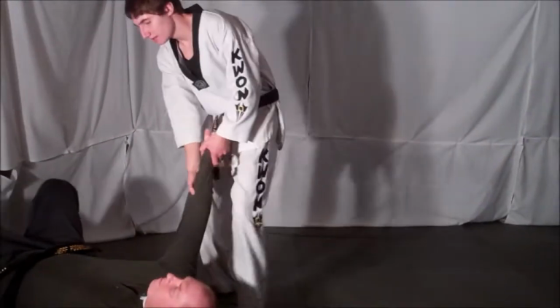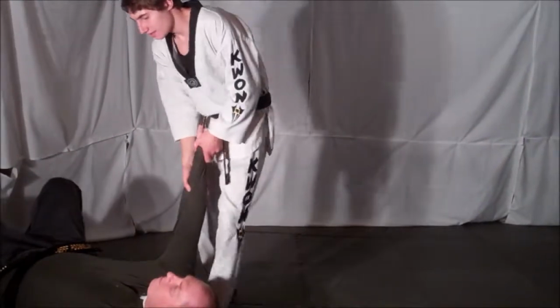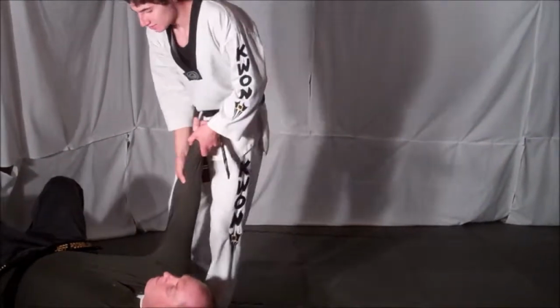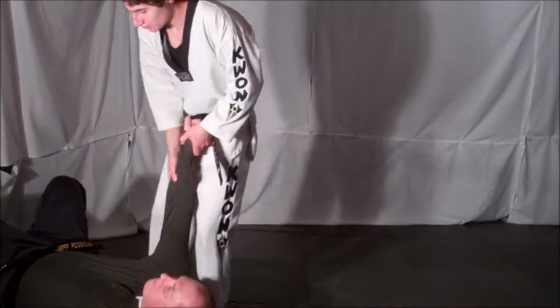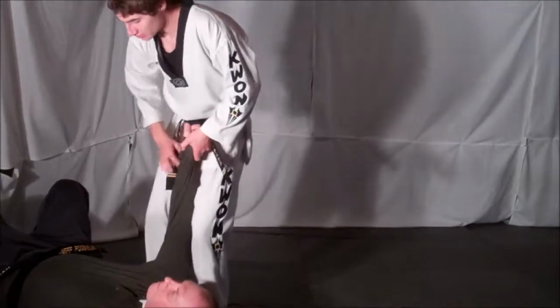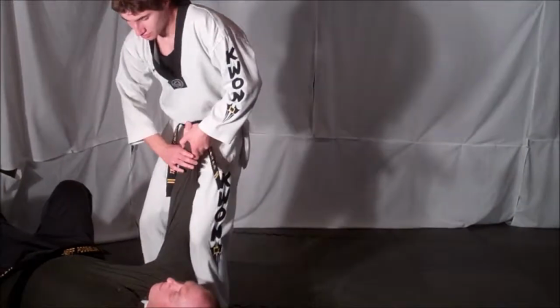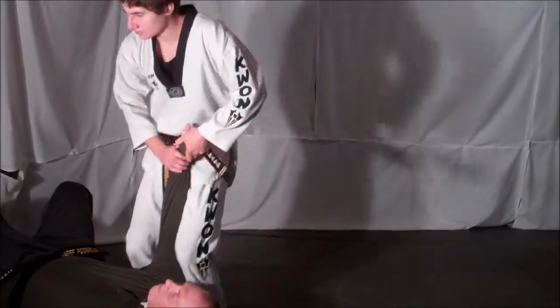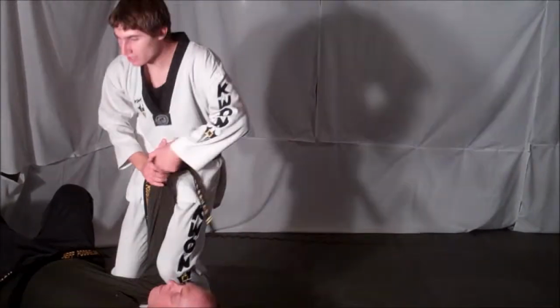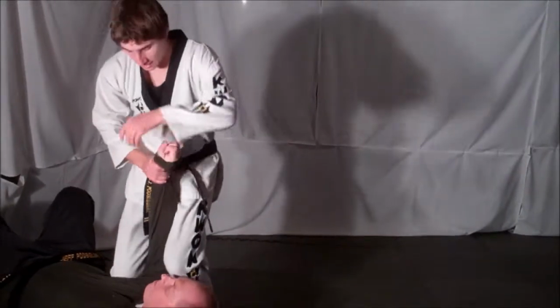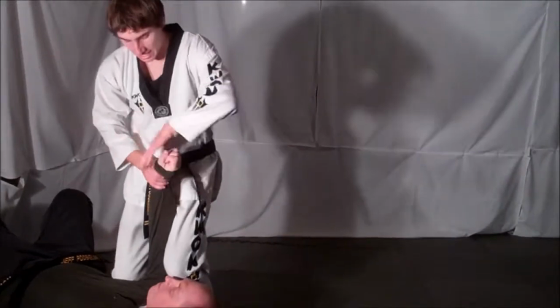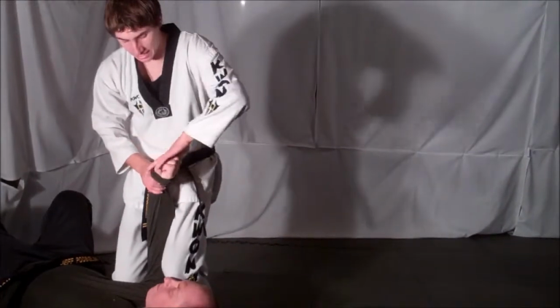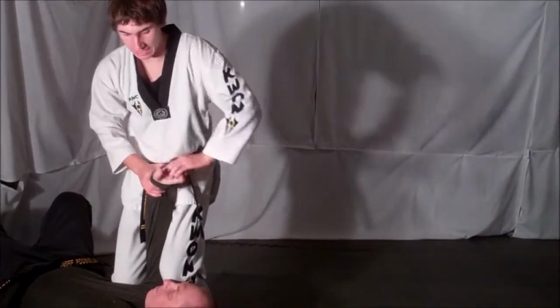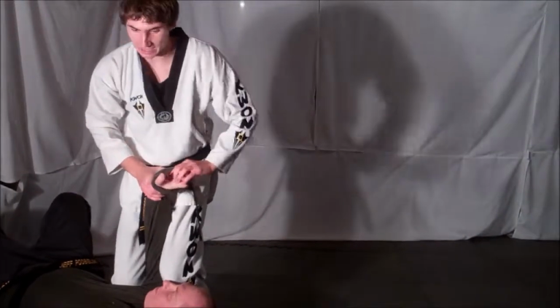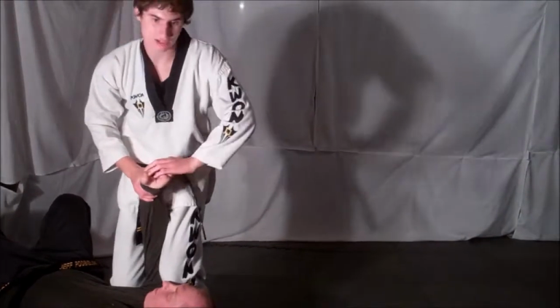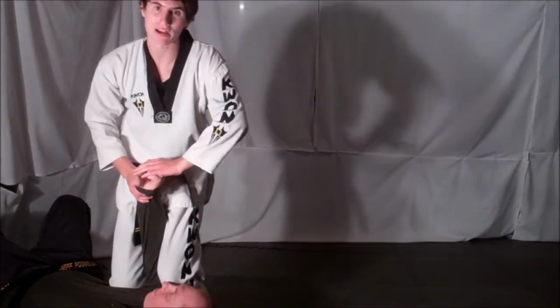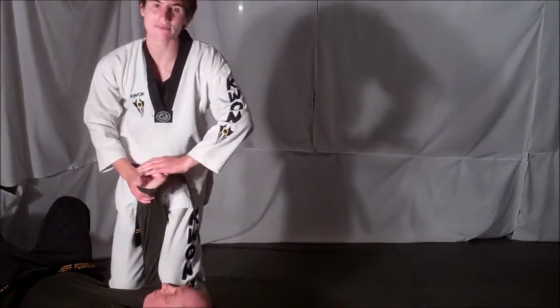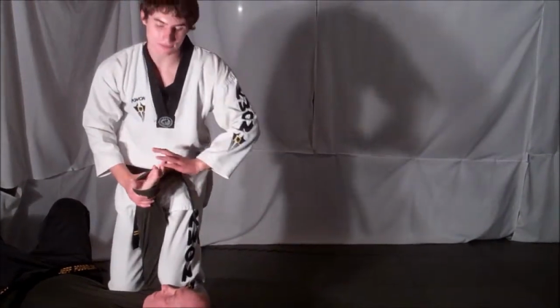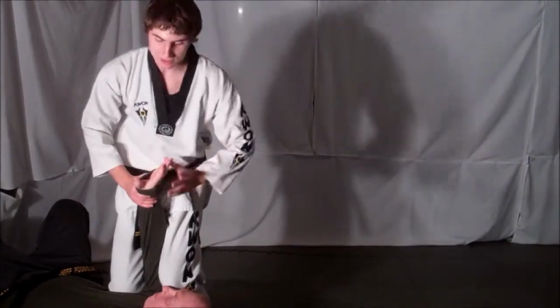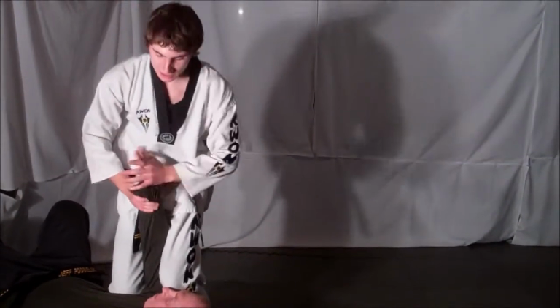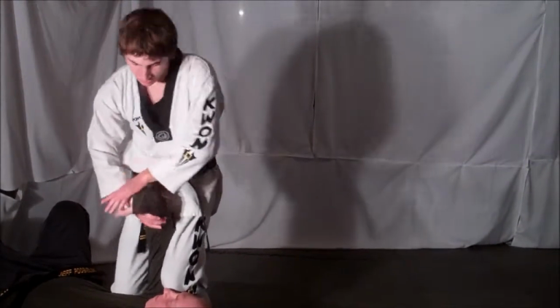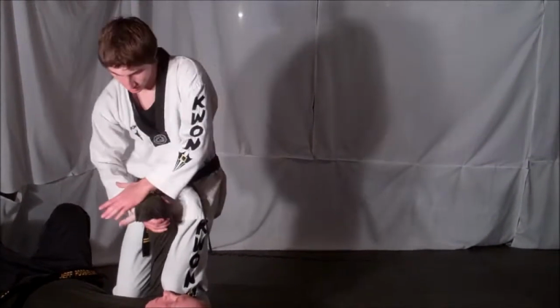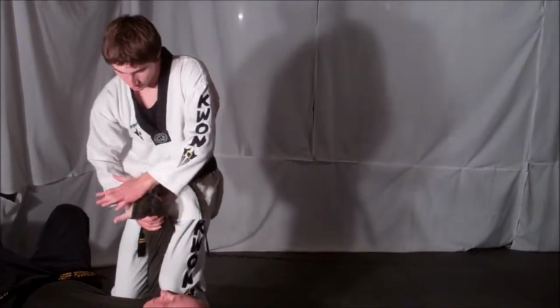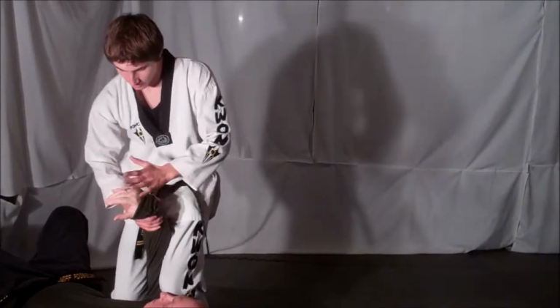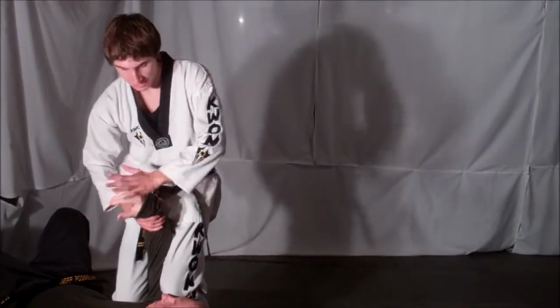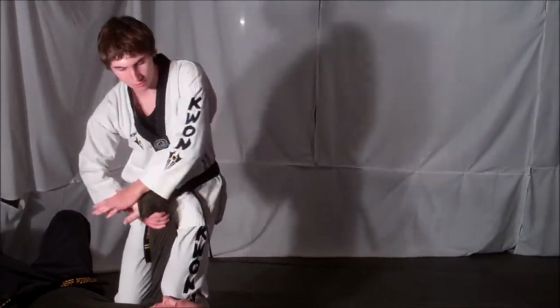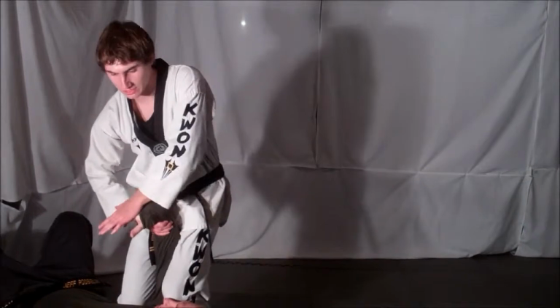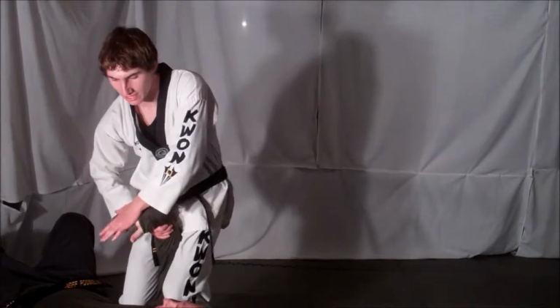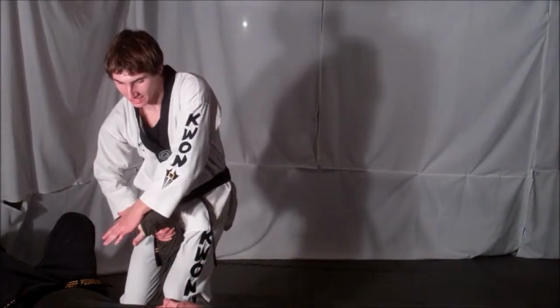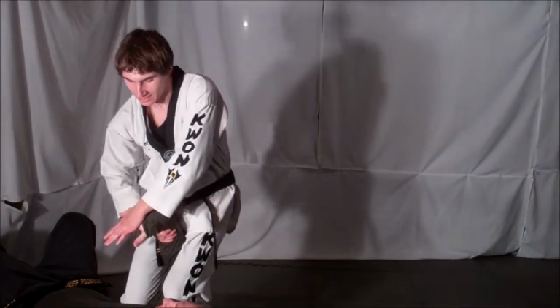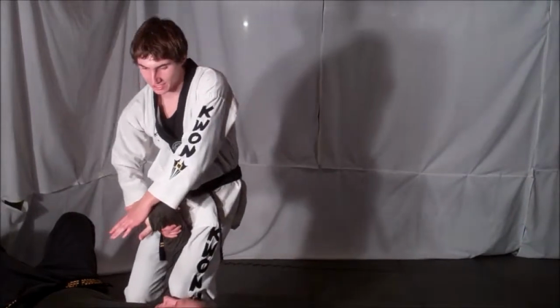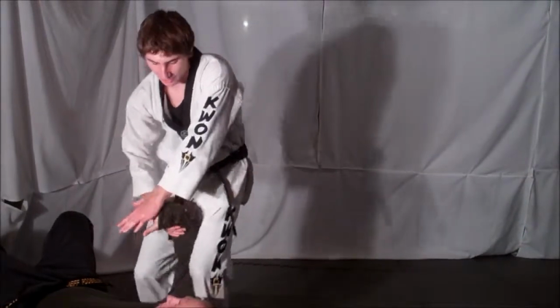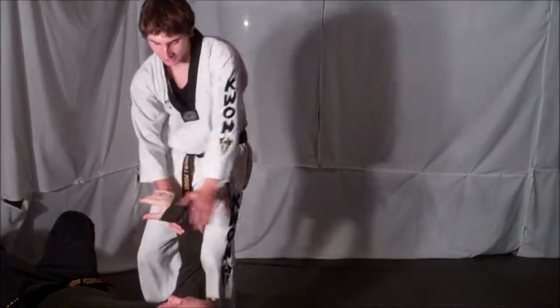Then, once on the ground, just kneel and block. If they don't want to give you the fingers, you can drive downwards and block your opponent out.